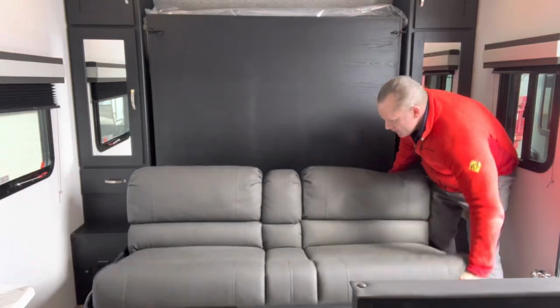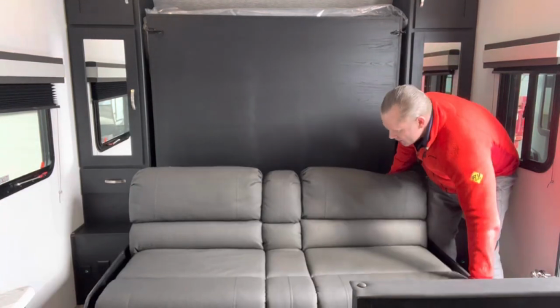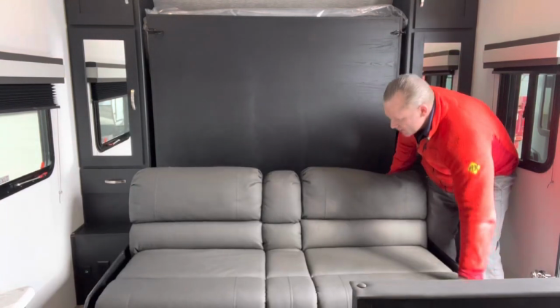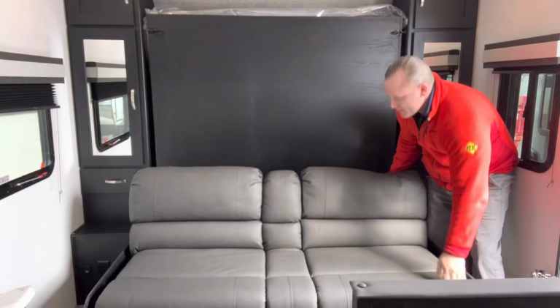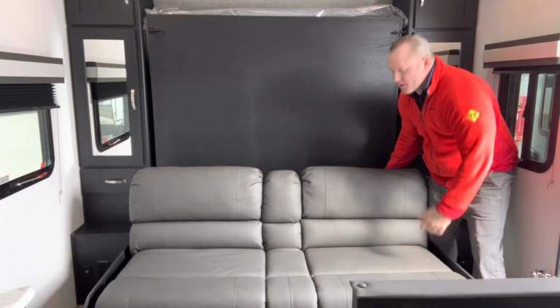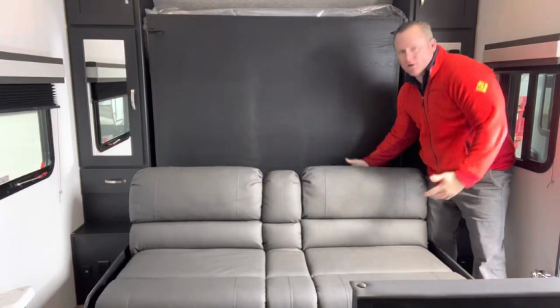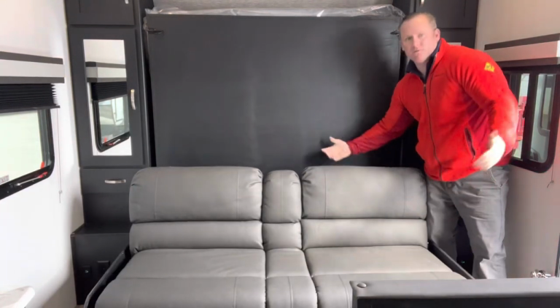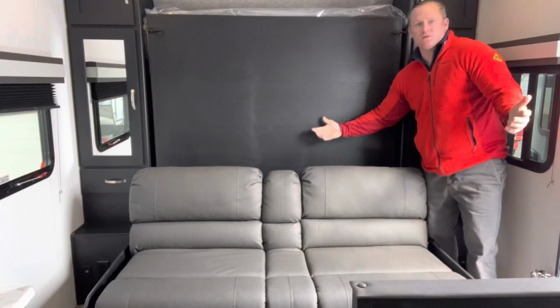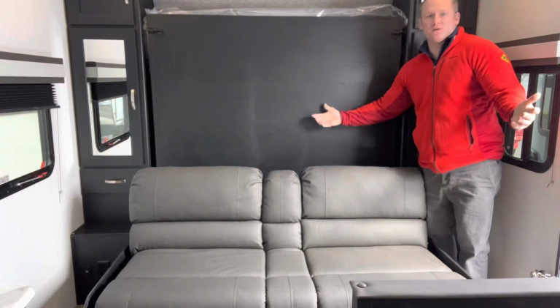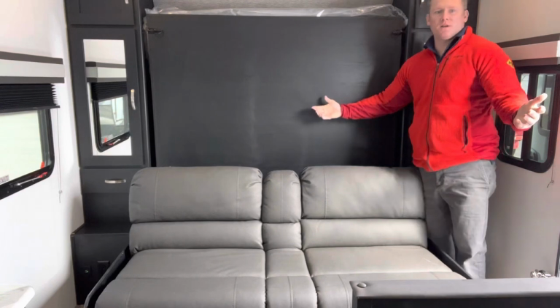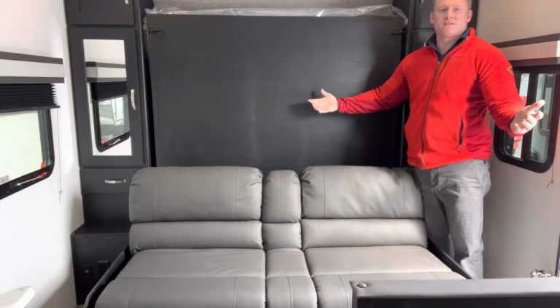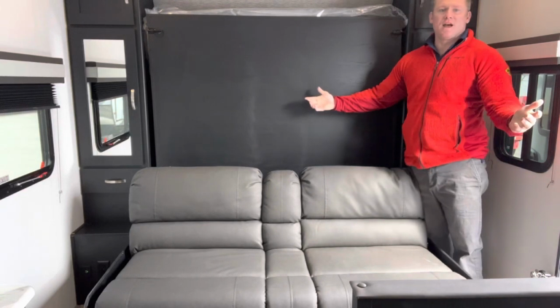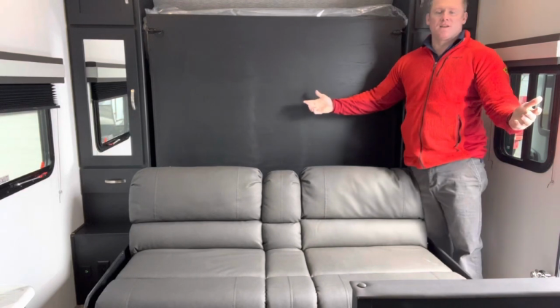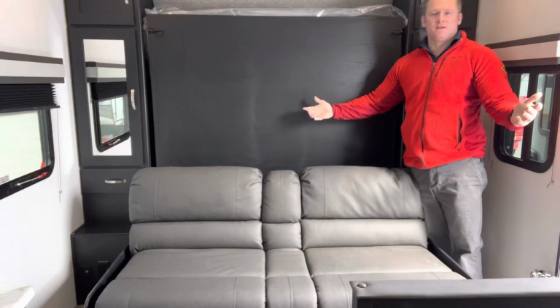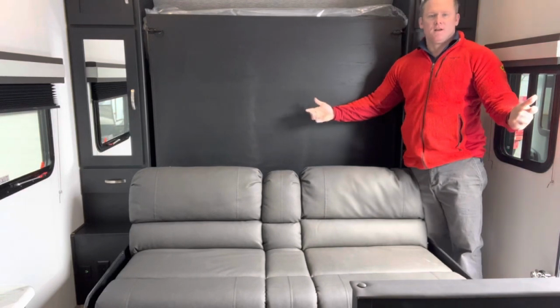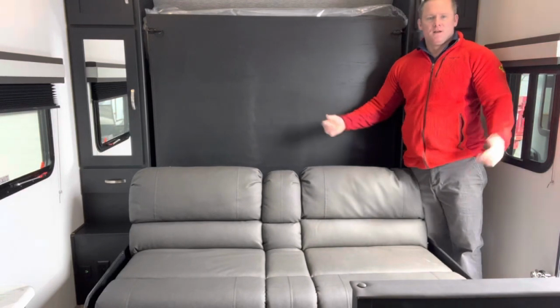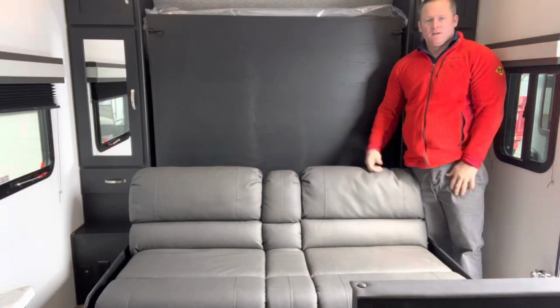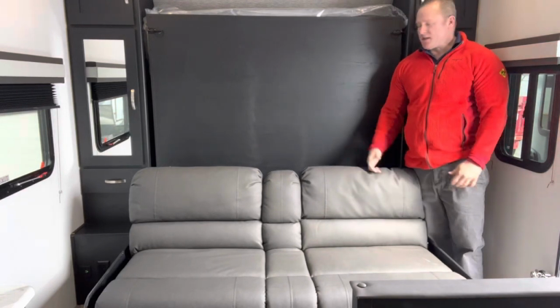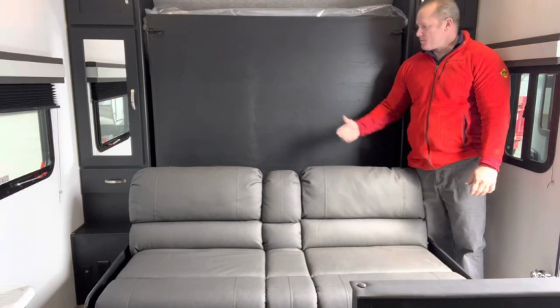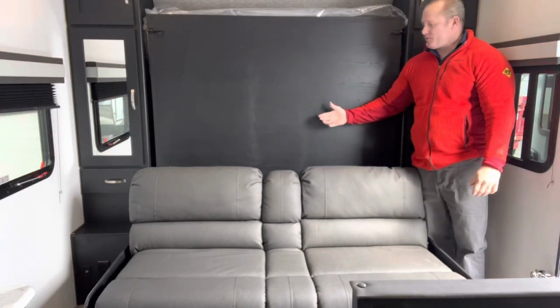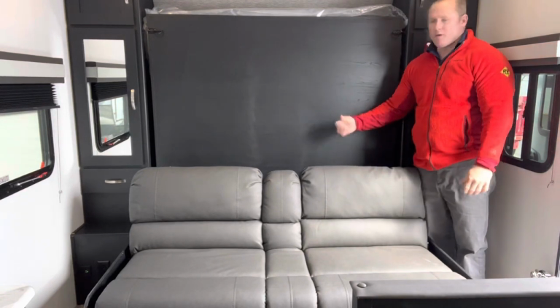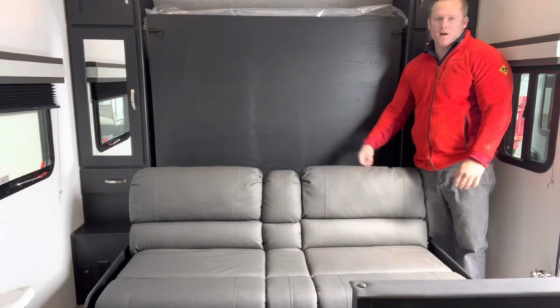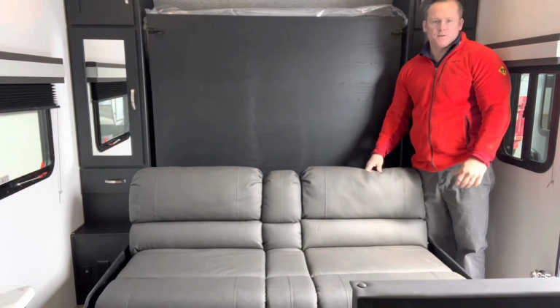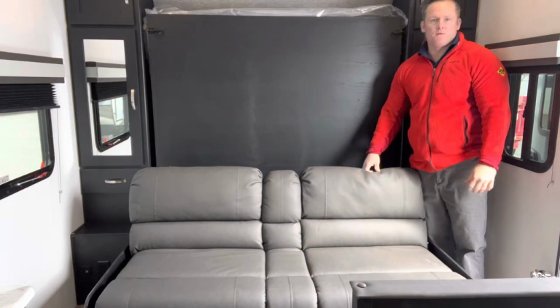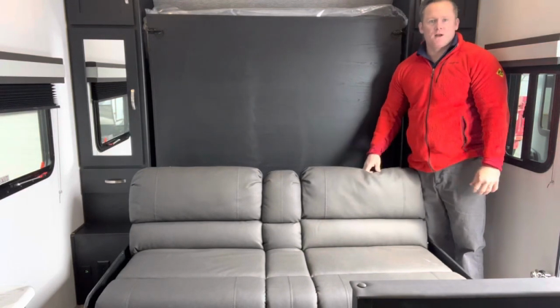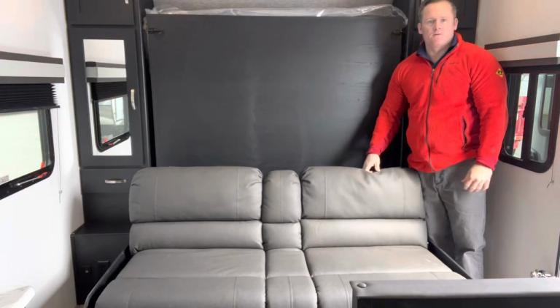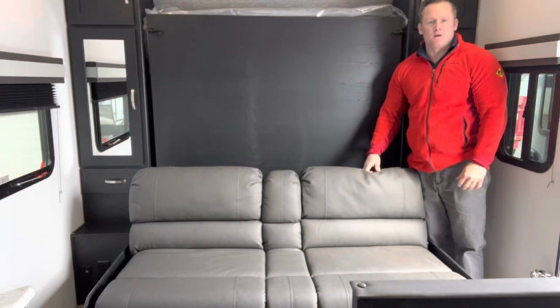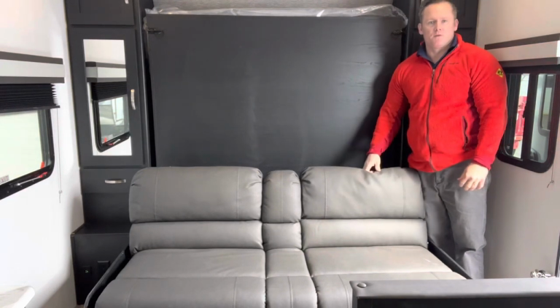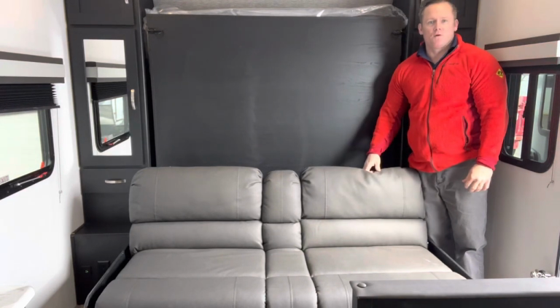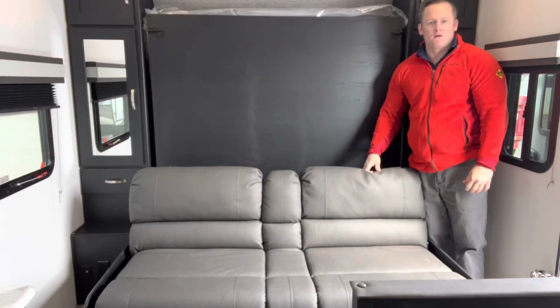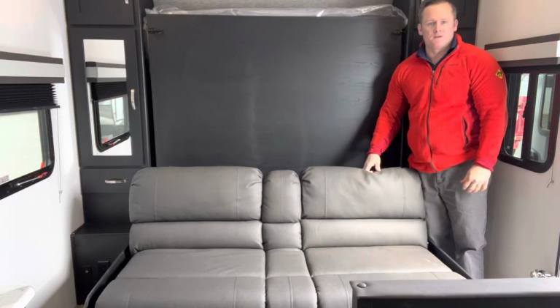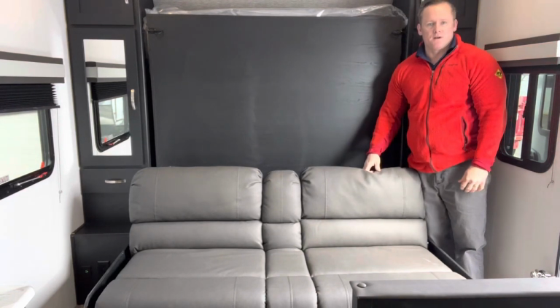And there you go folks, it's that easy. That's the Murphy bed option that we have here at Primo RV Center.